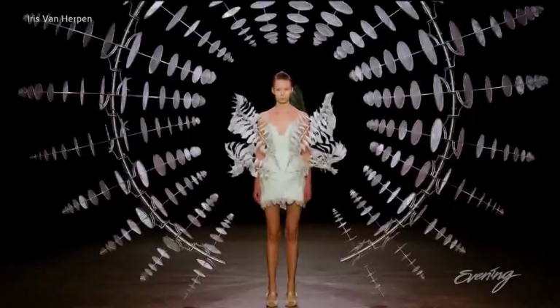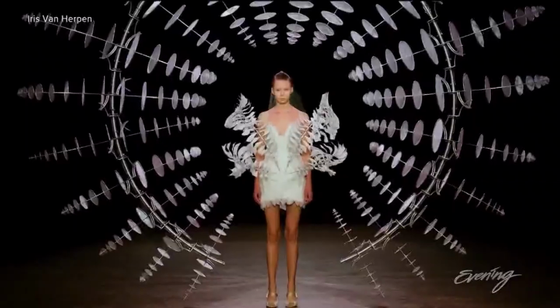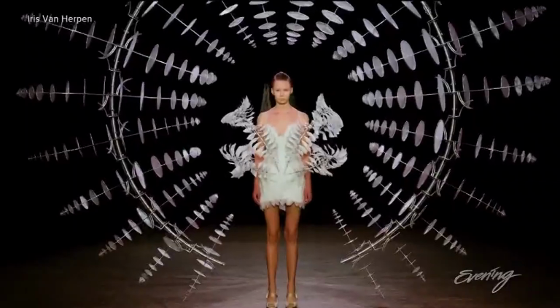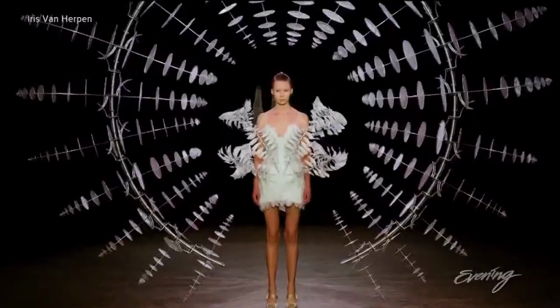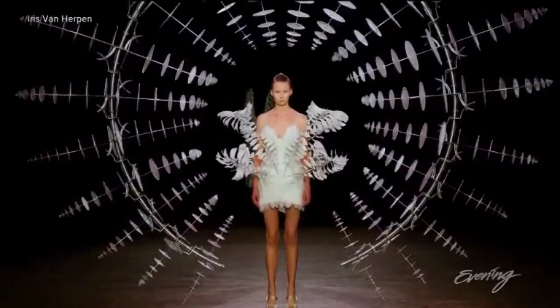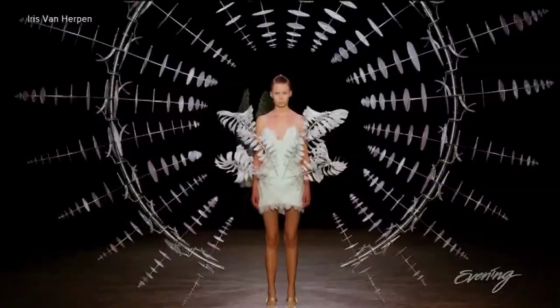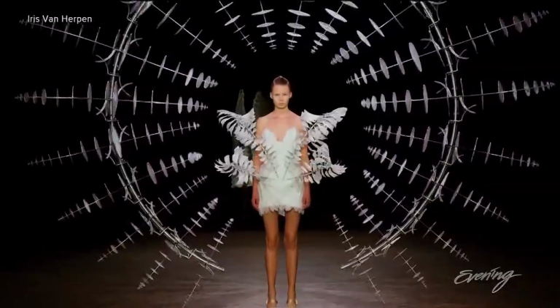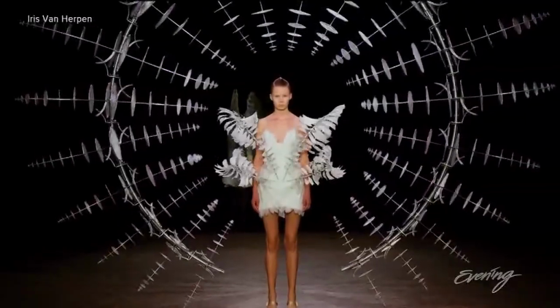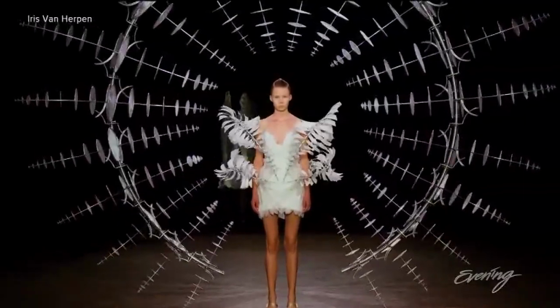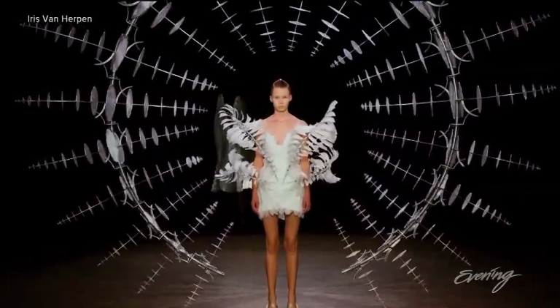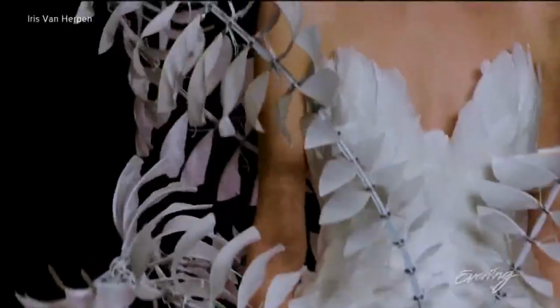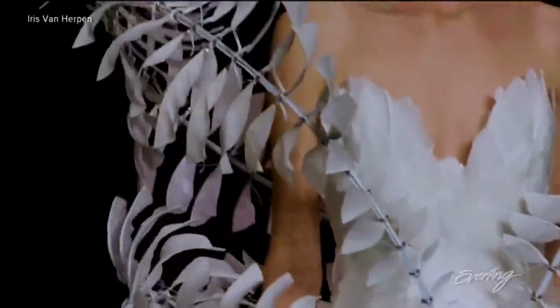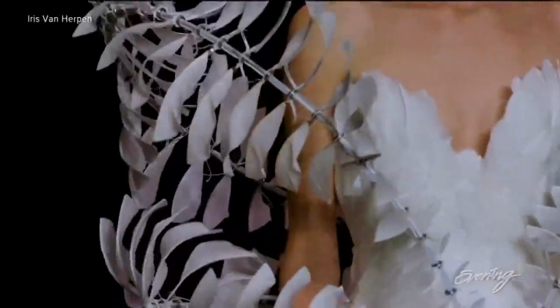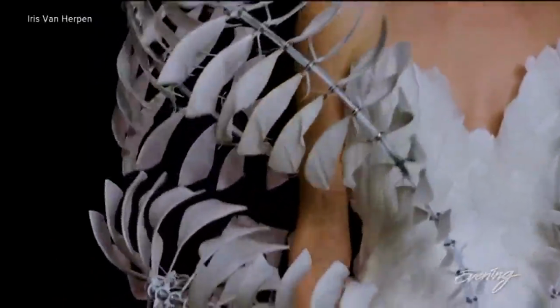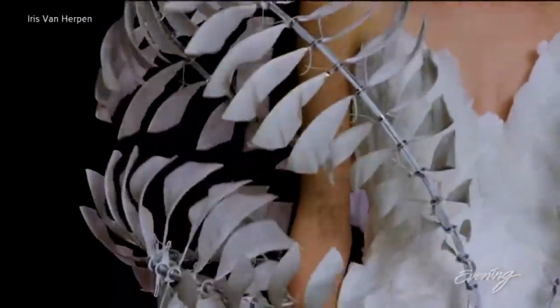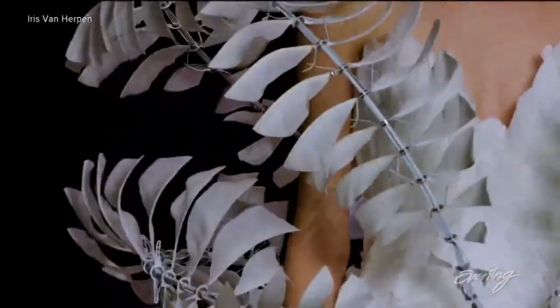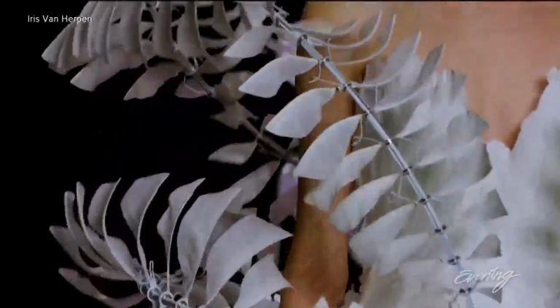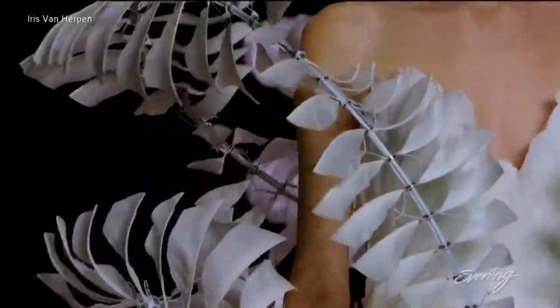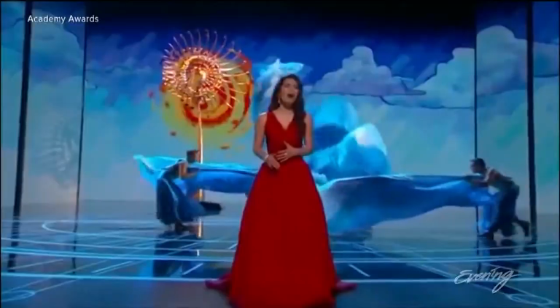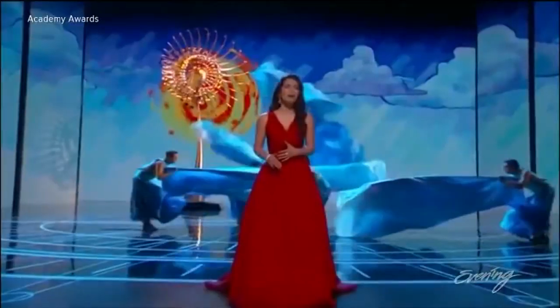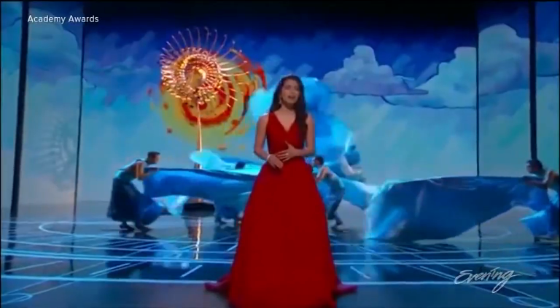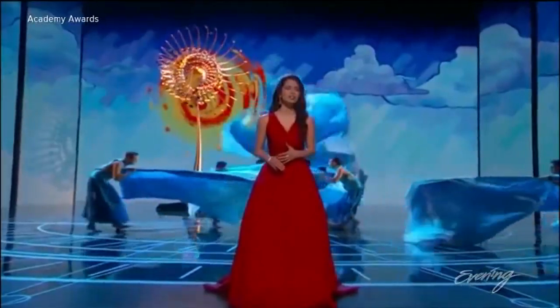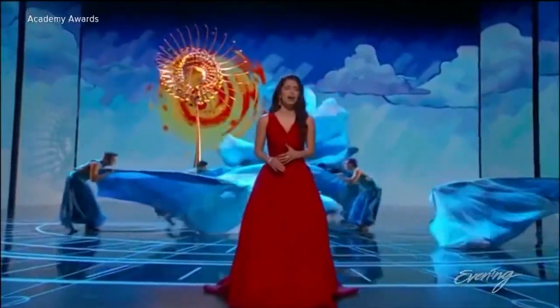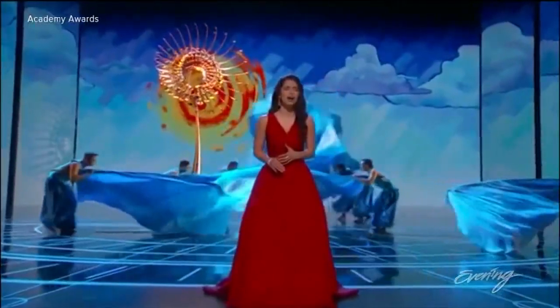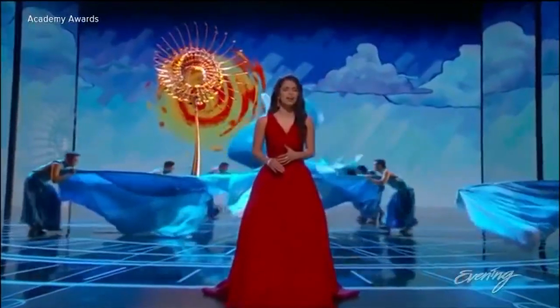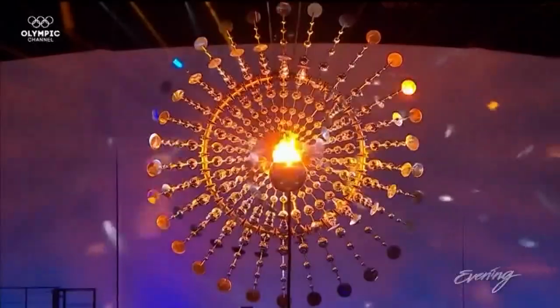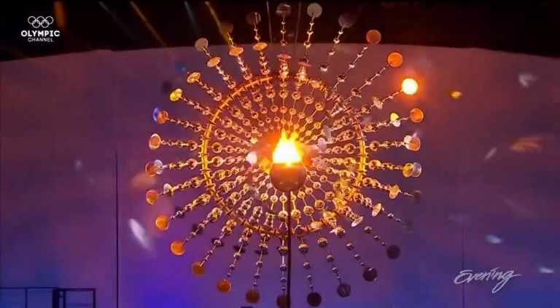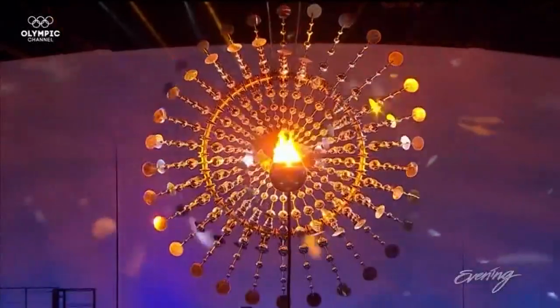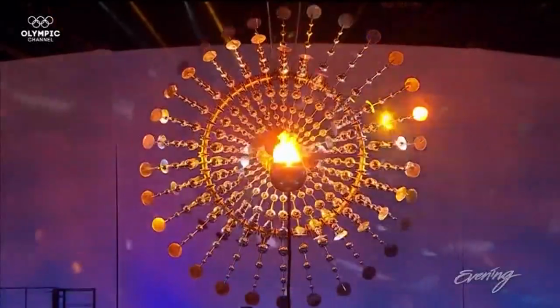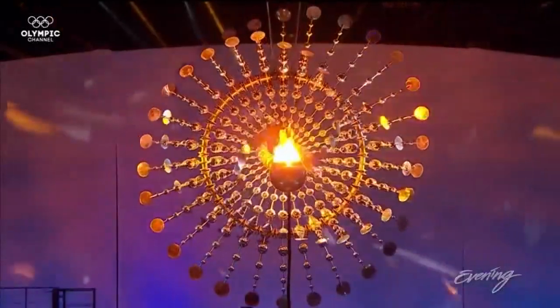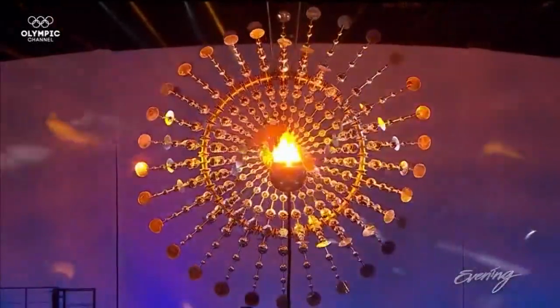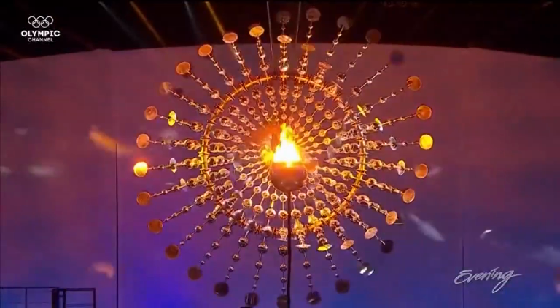His sculptures are all over the world. They've appeared in fashion shows, the Academy Awards, and the 2016 Rio Olympics.